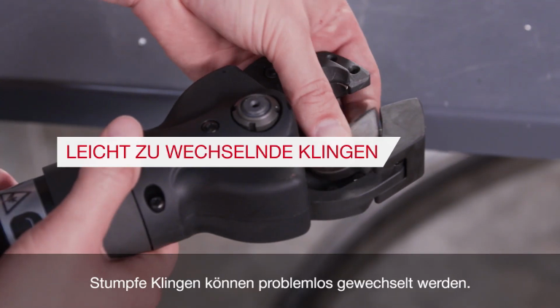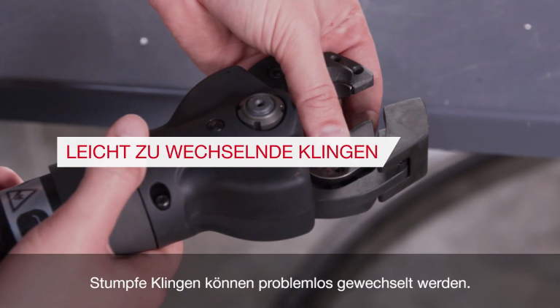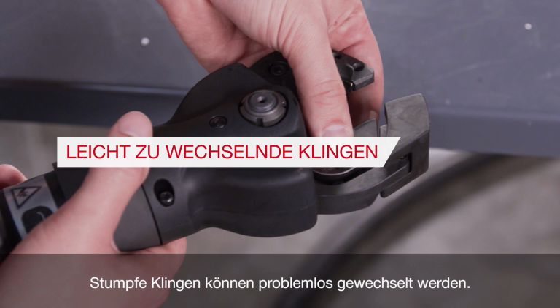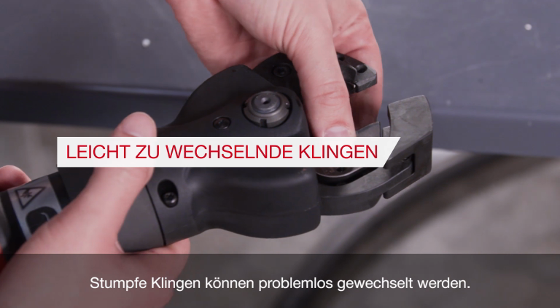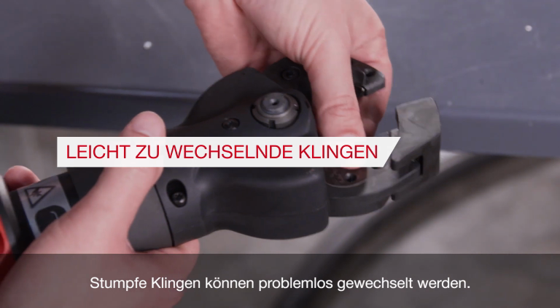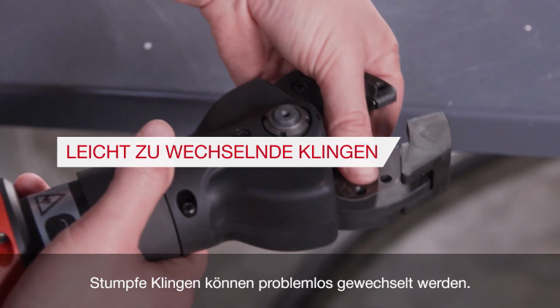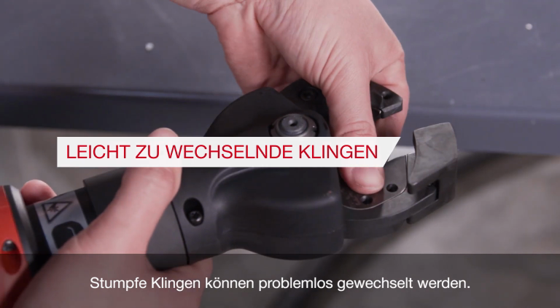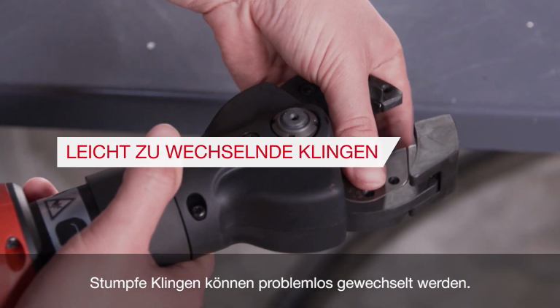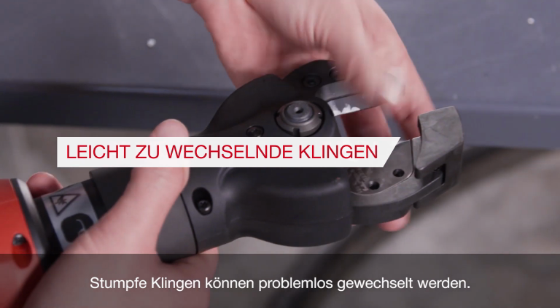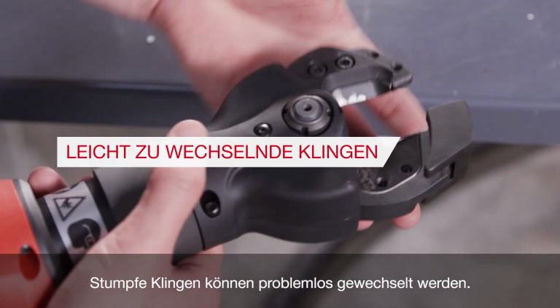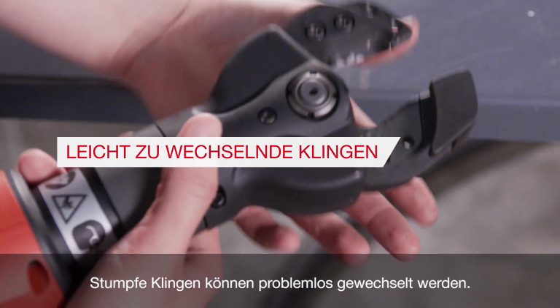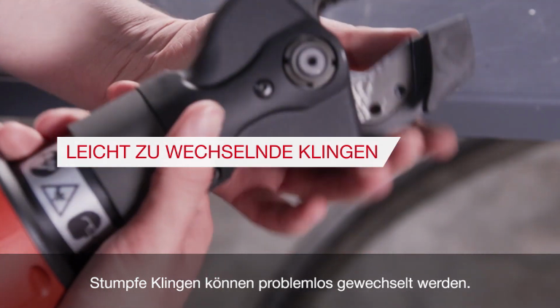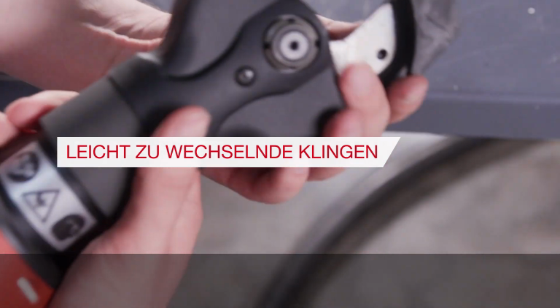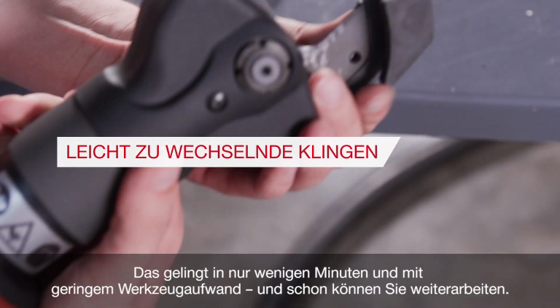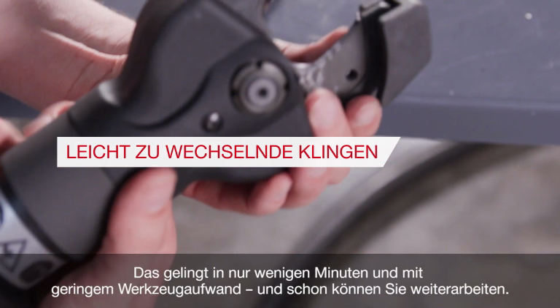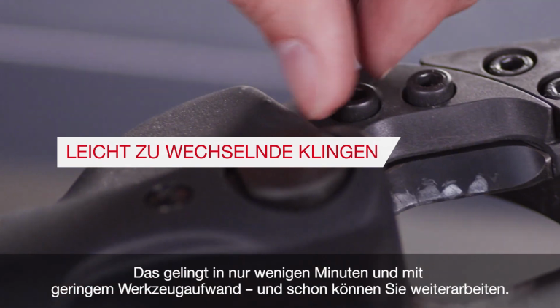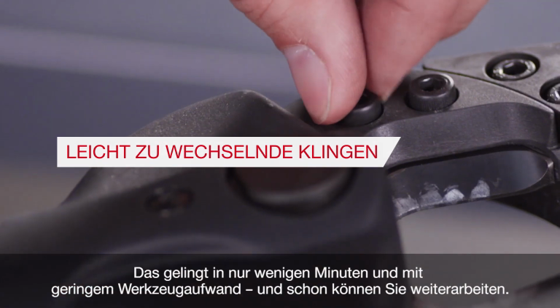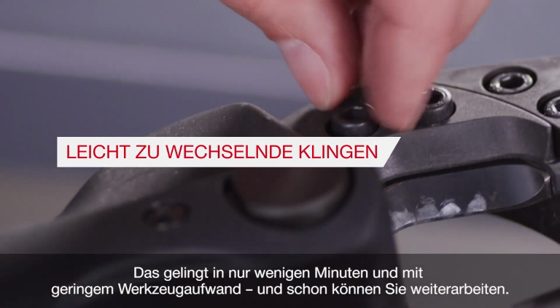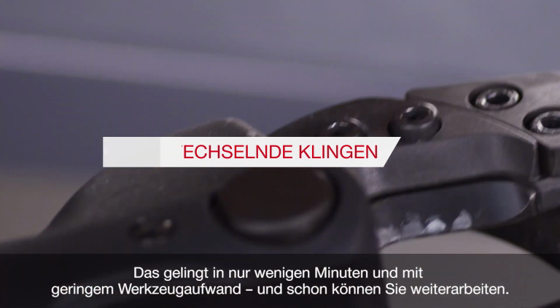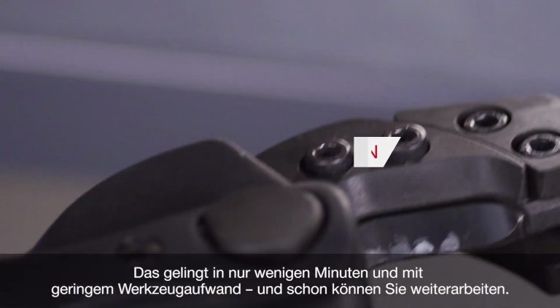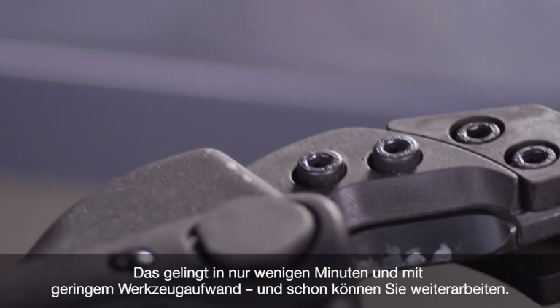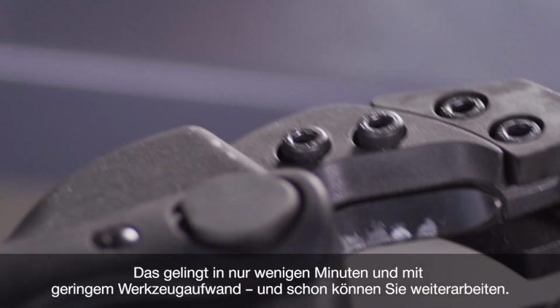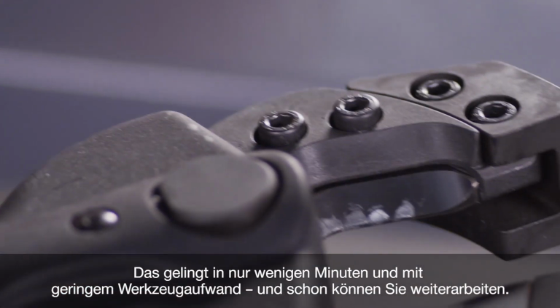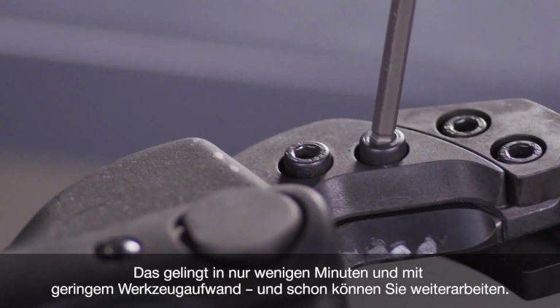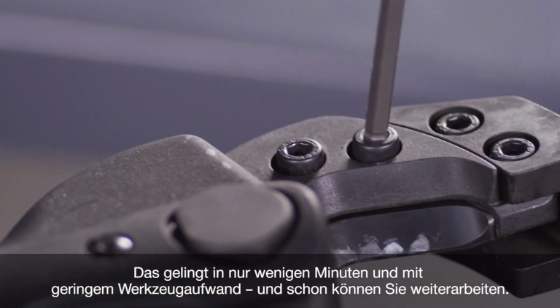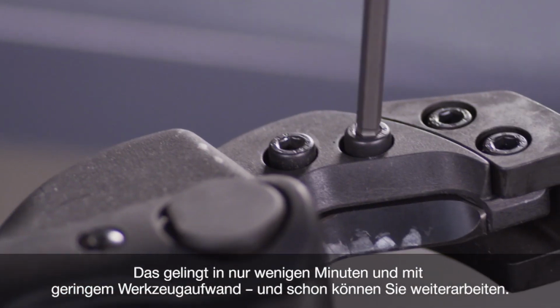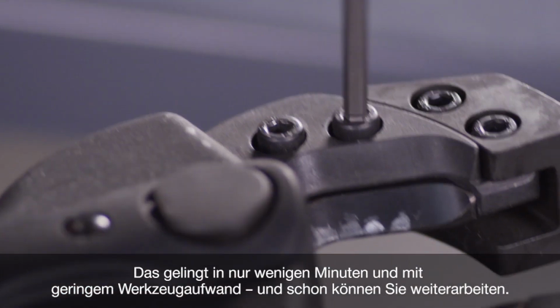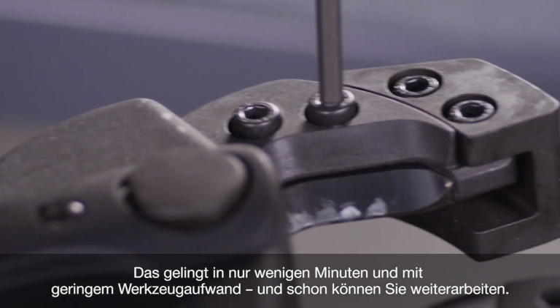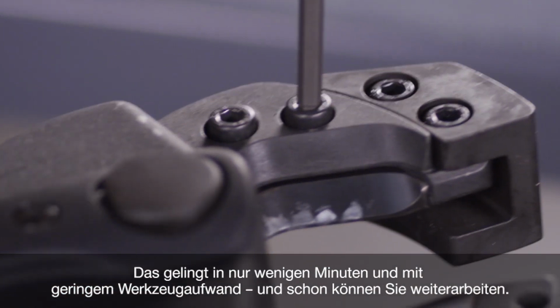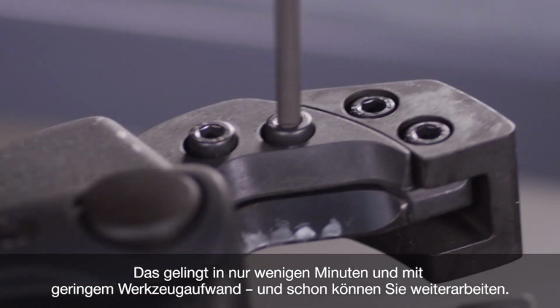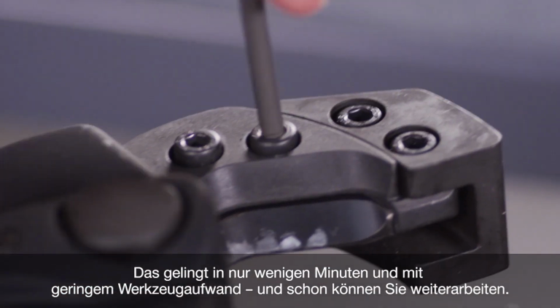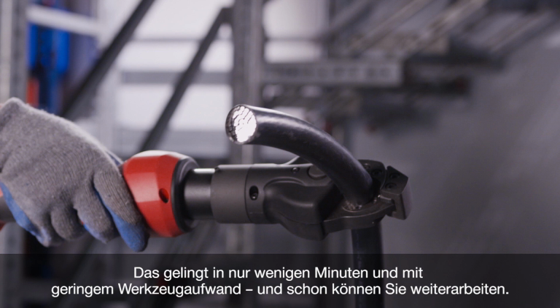All blades are simple to change in the field. Just a few minutes, and with a few tools, you're back to work.